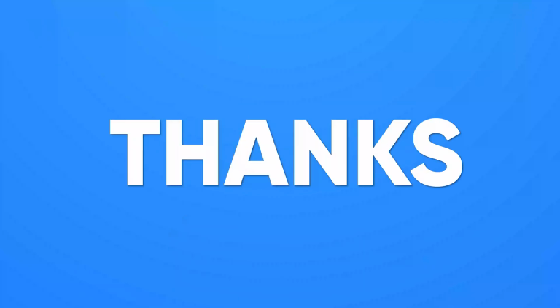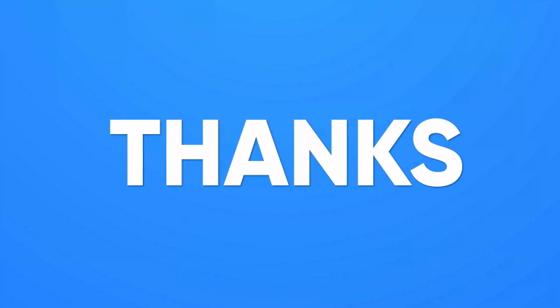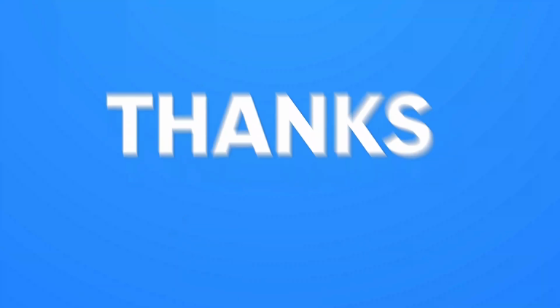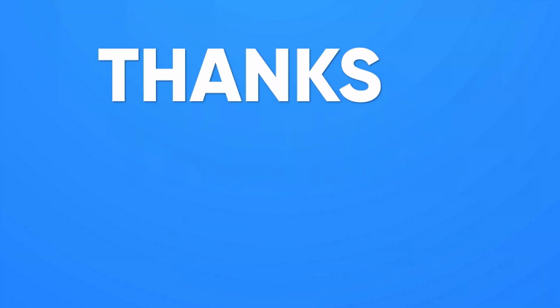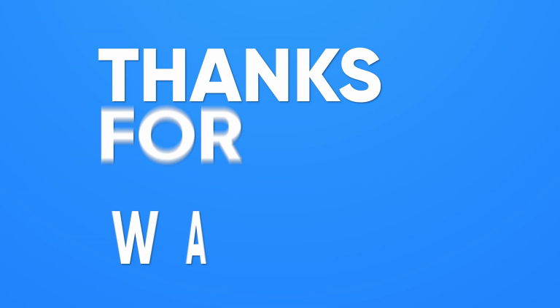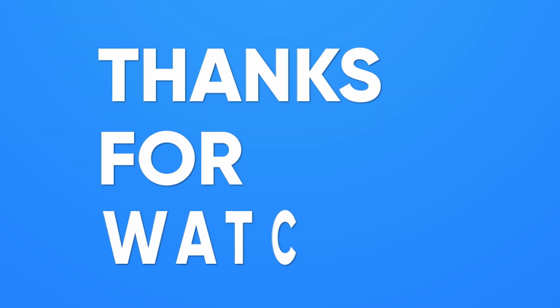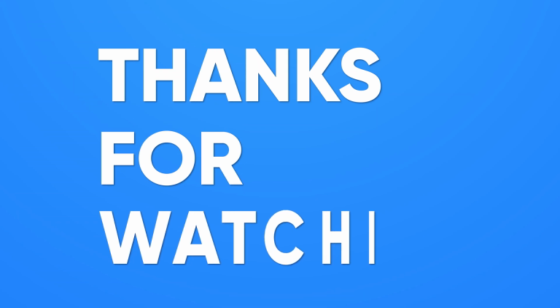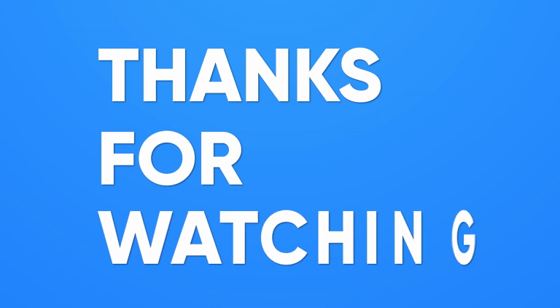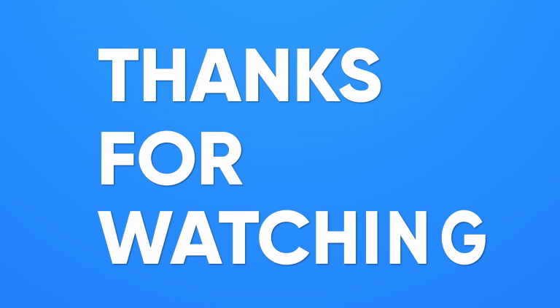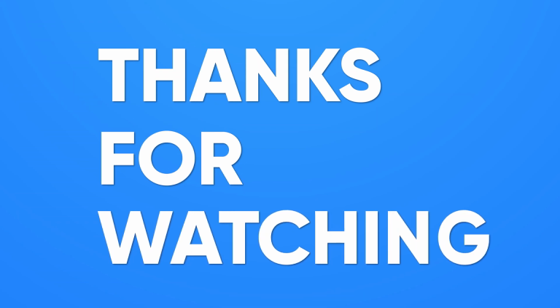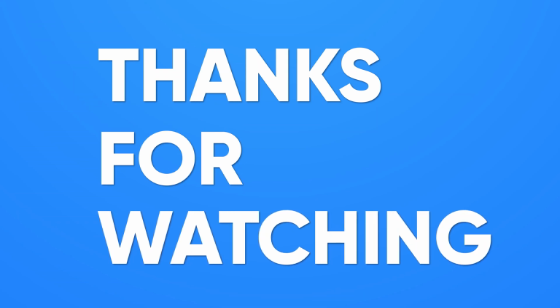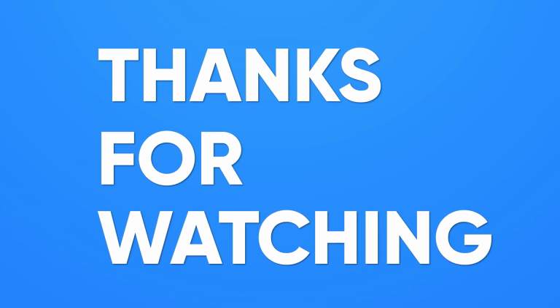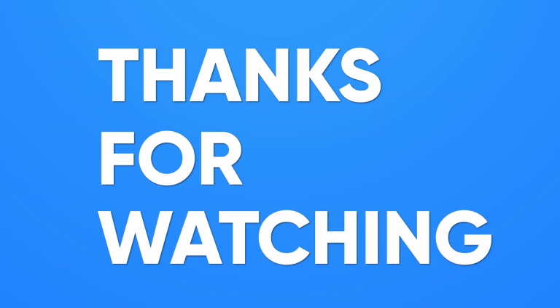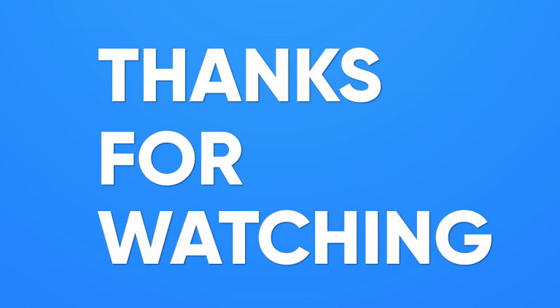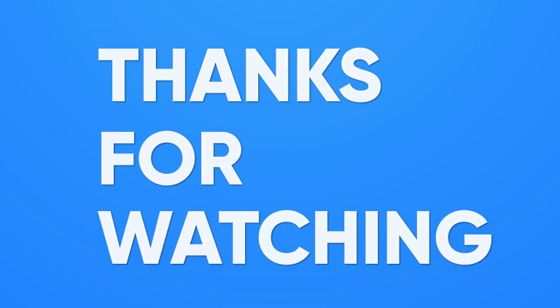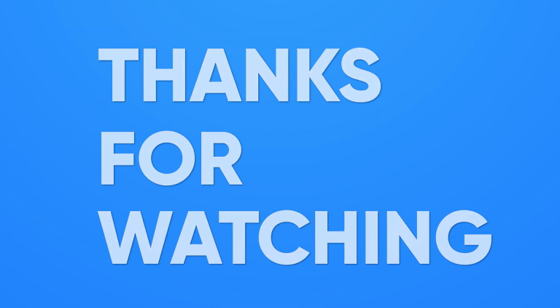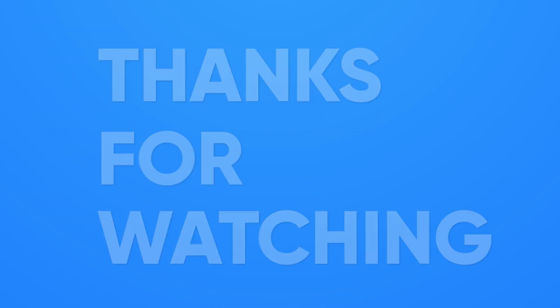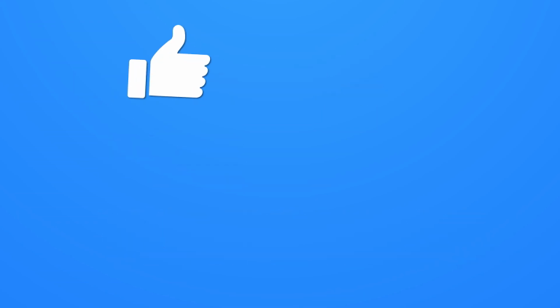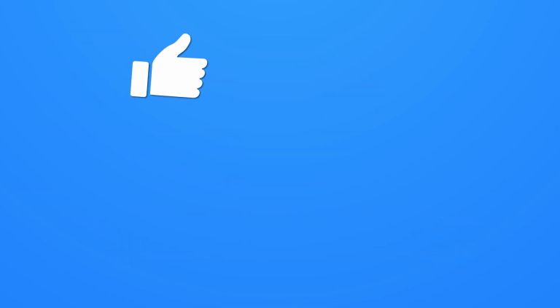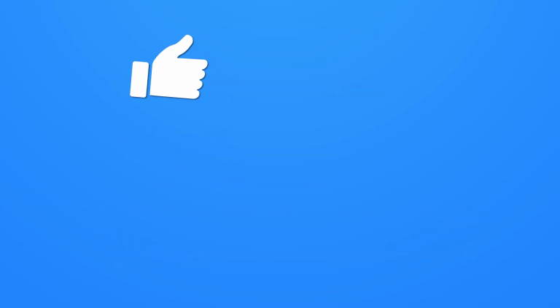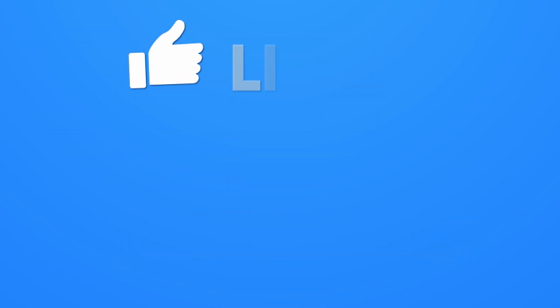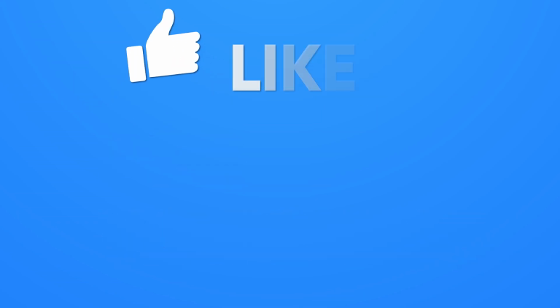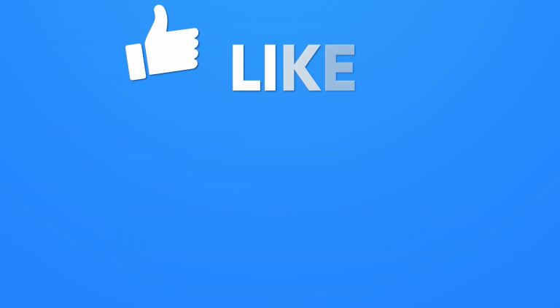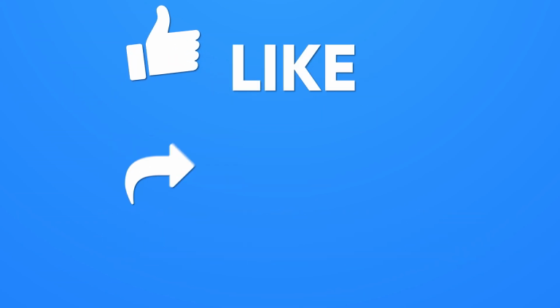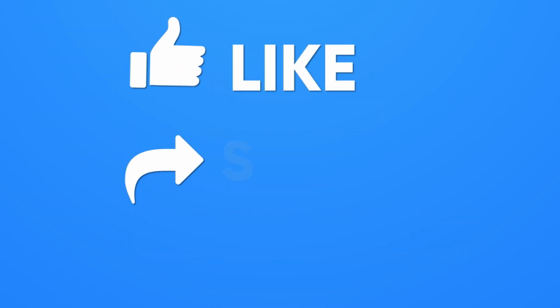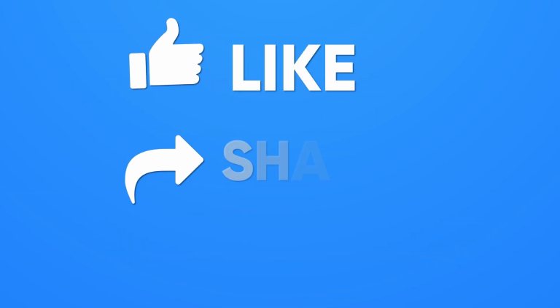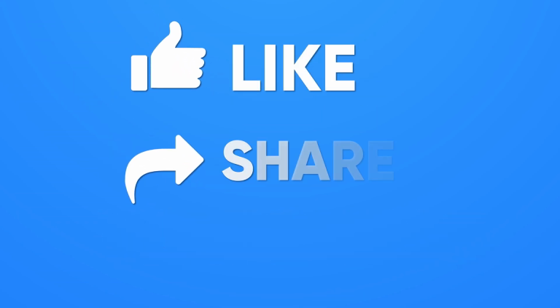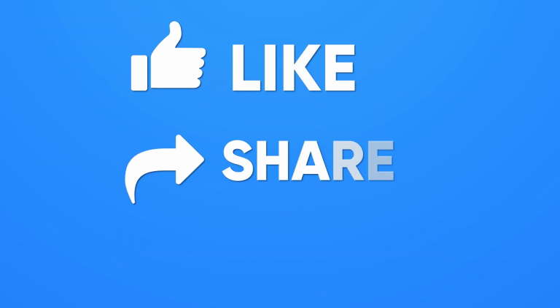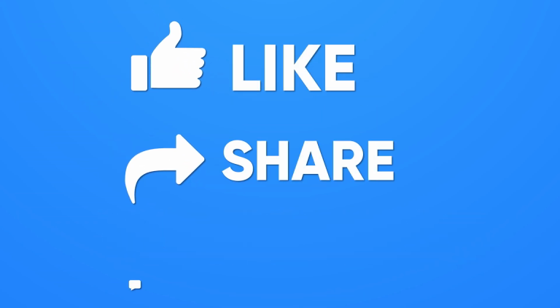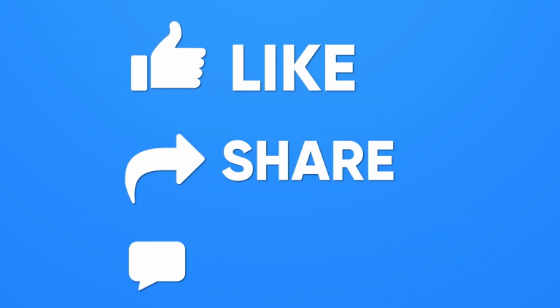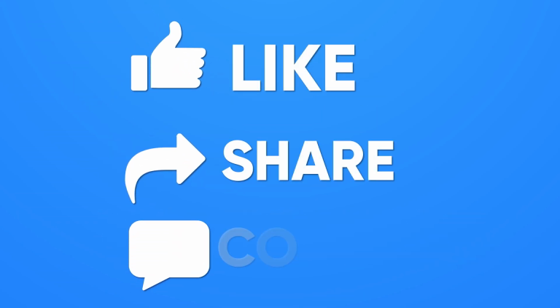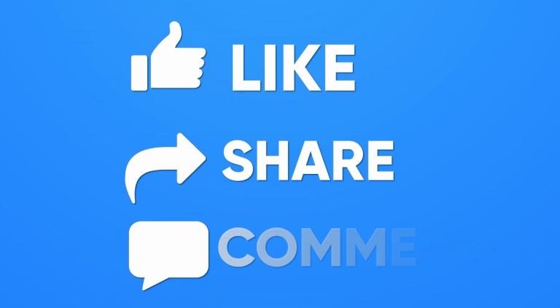Thank you for watching. Like, share, and subscribe to get more videos like this.